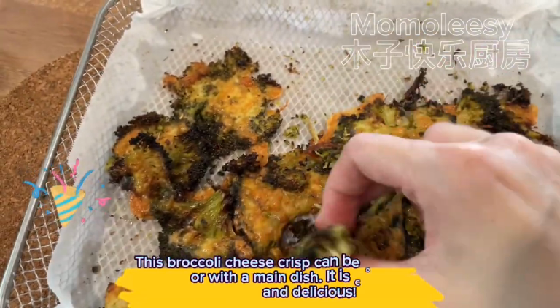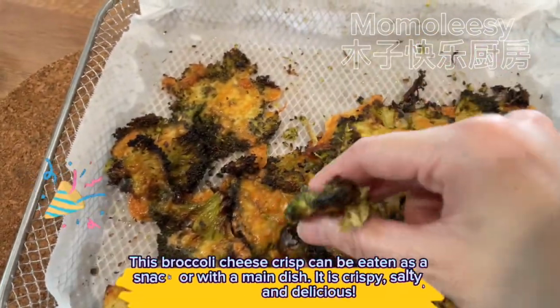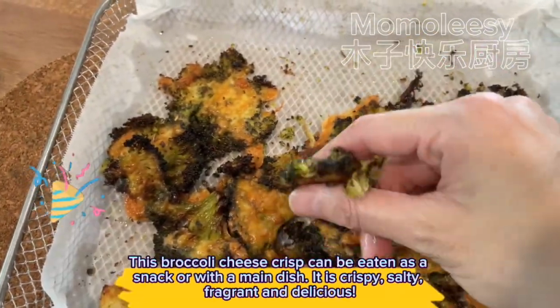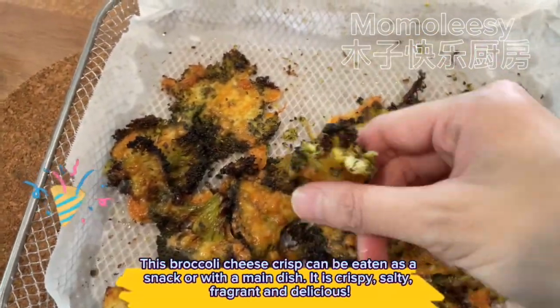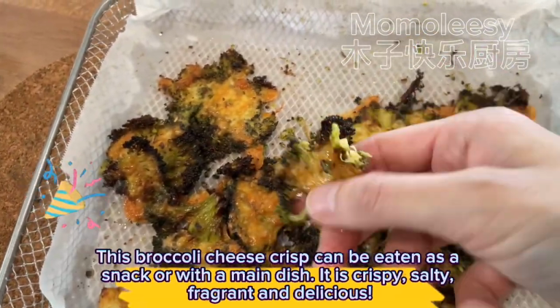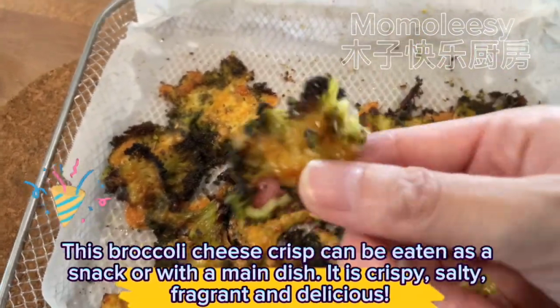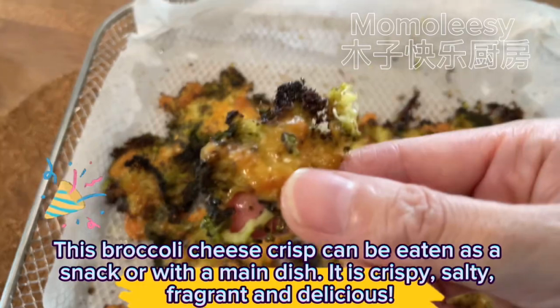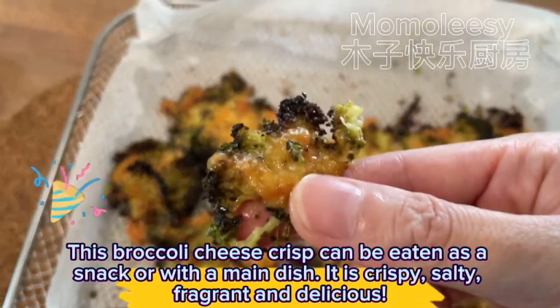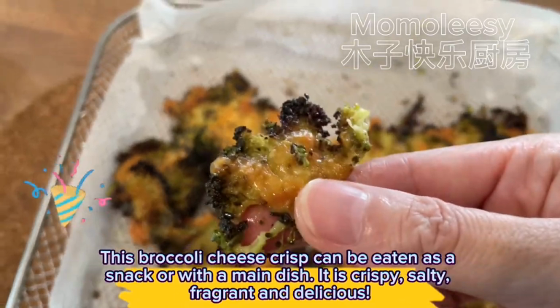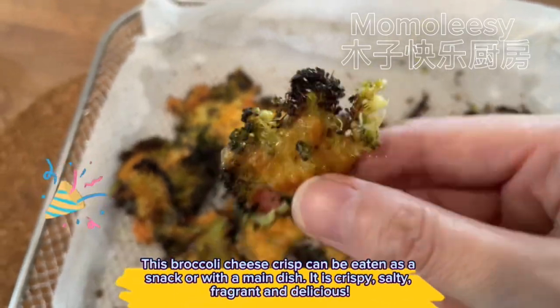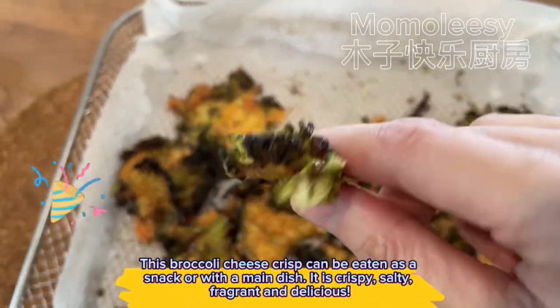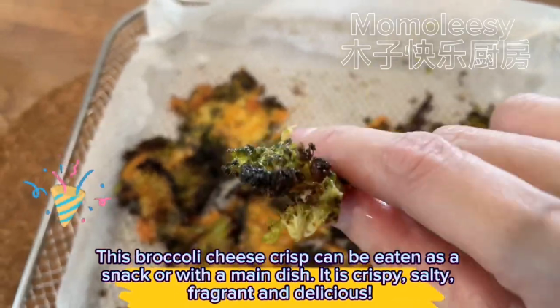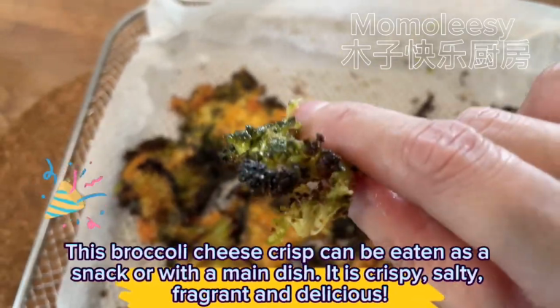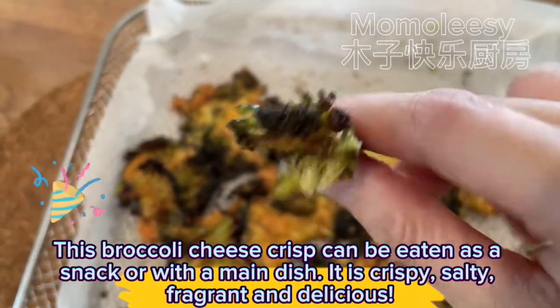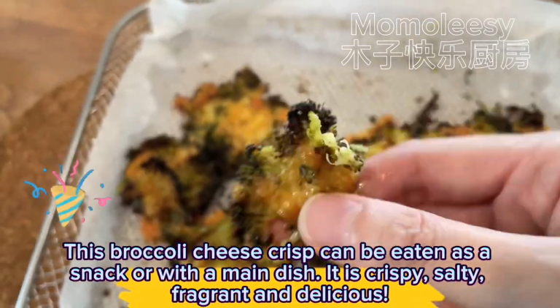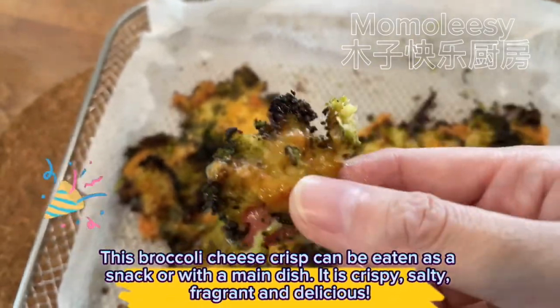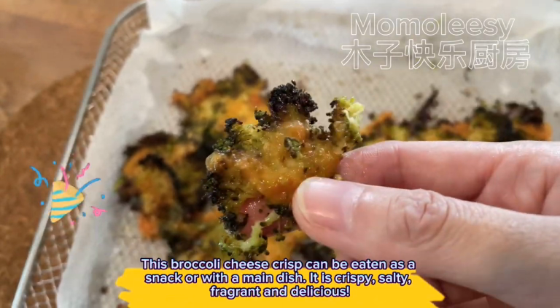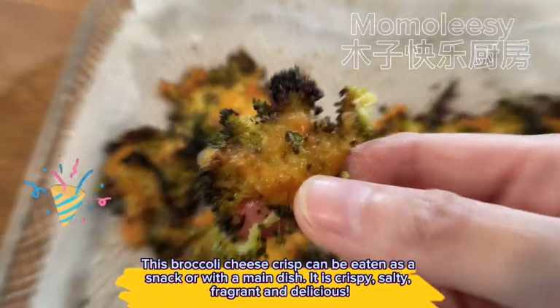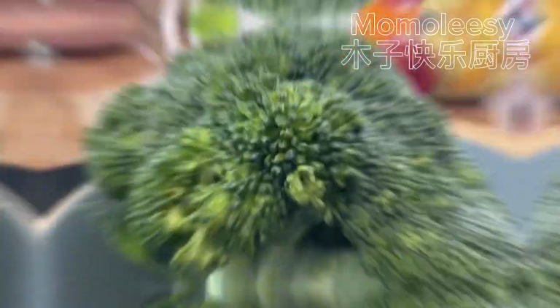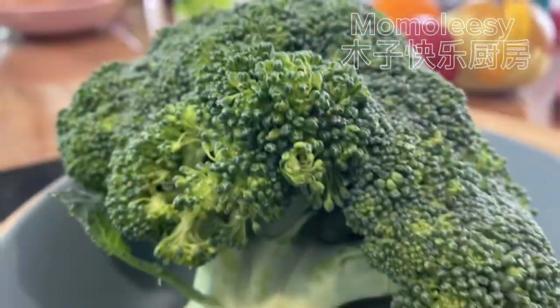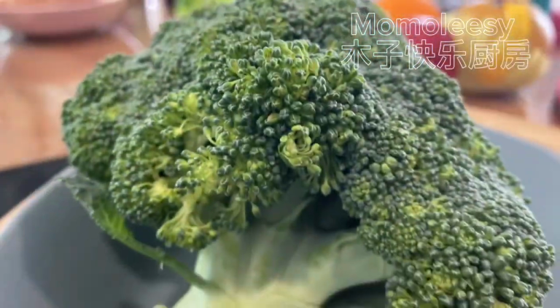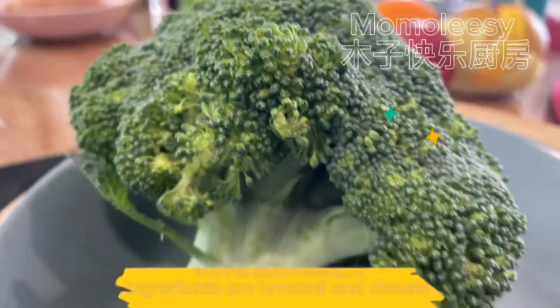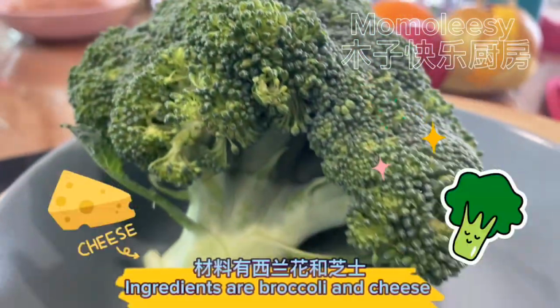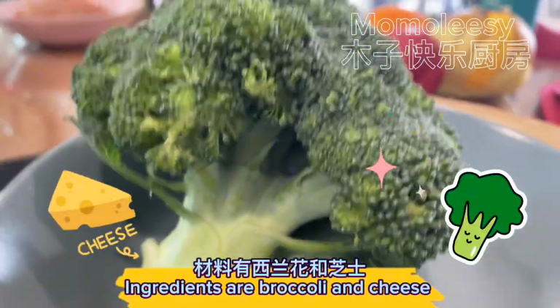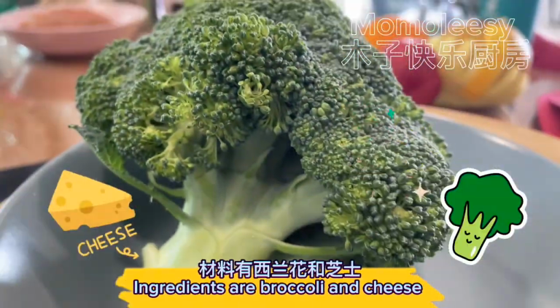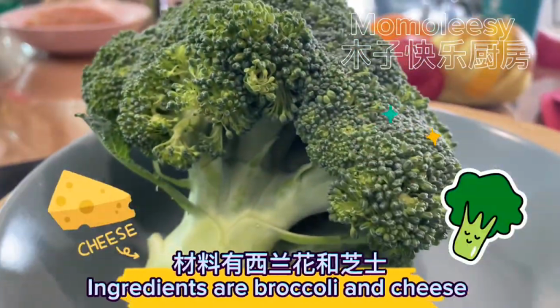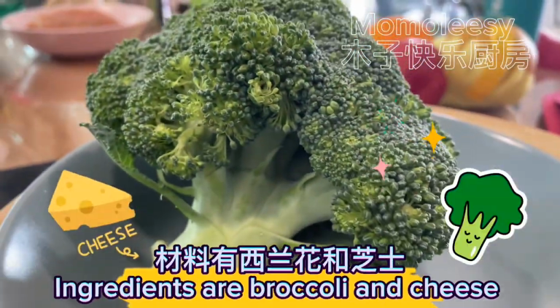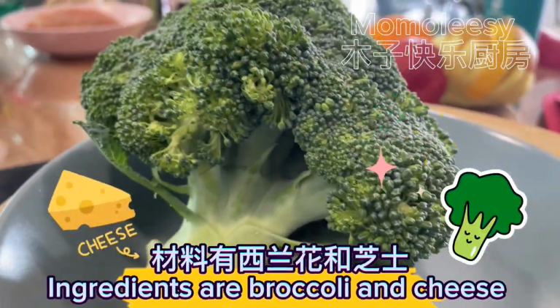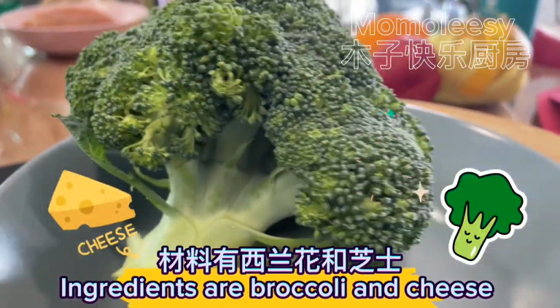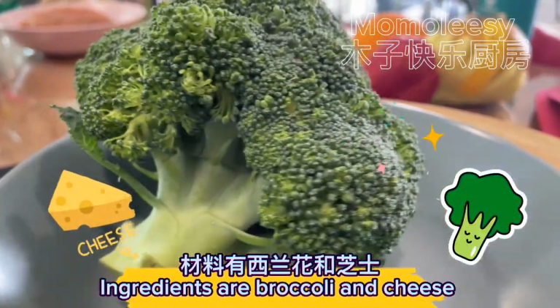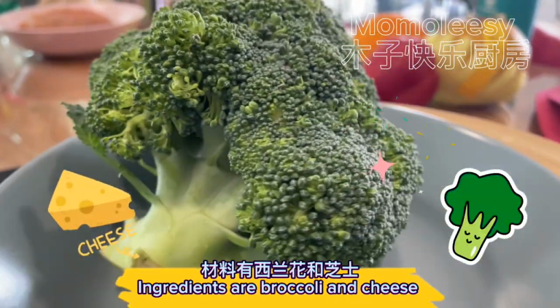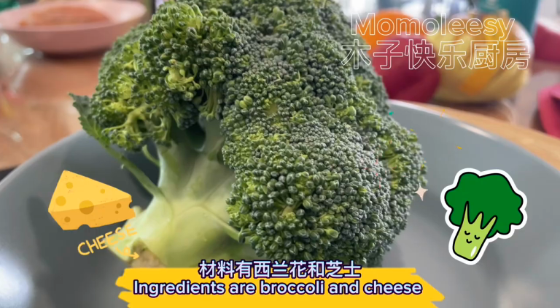It is crispy, salty, fragrant and delicious. Ingredients are broccoli and cheese.